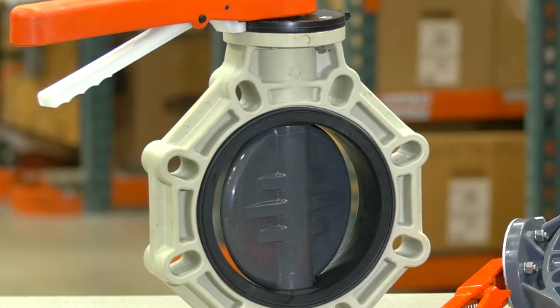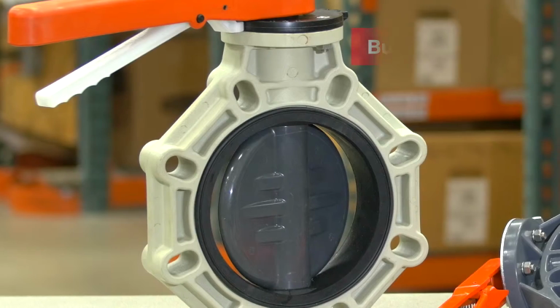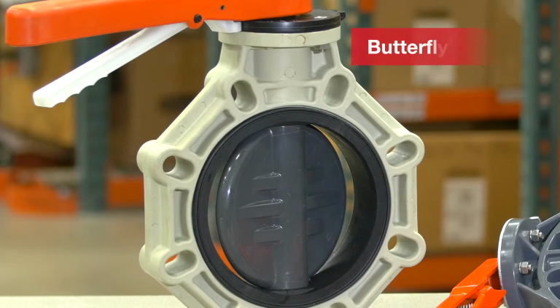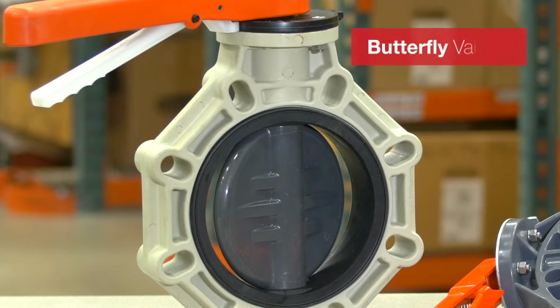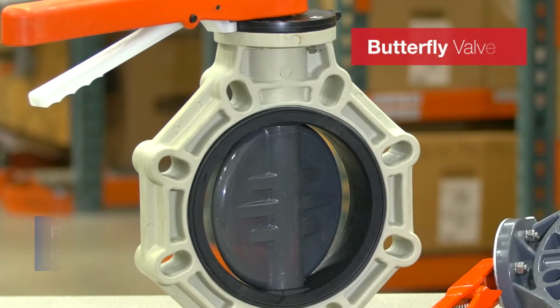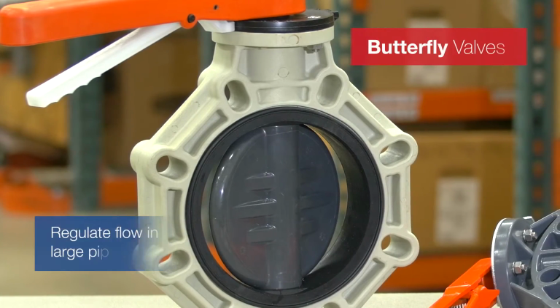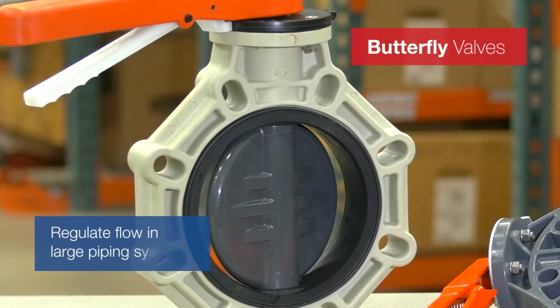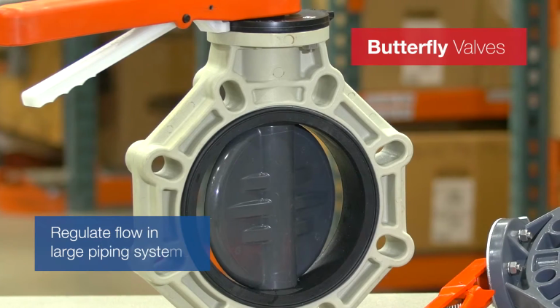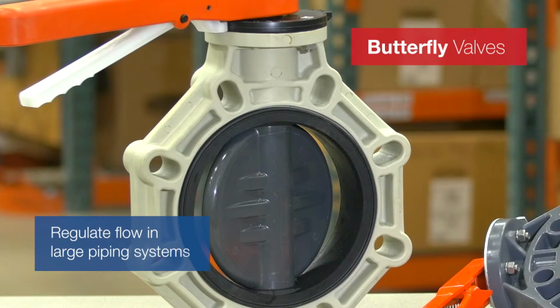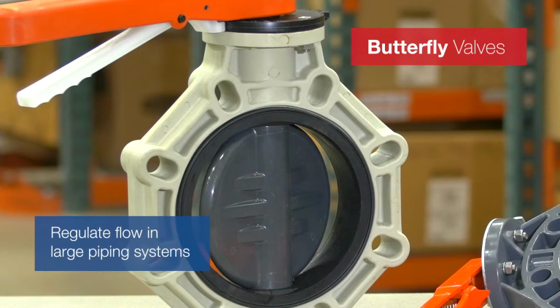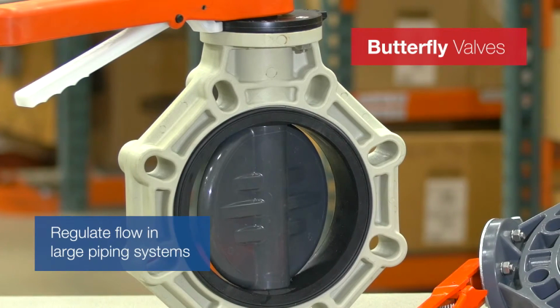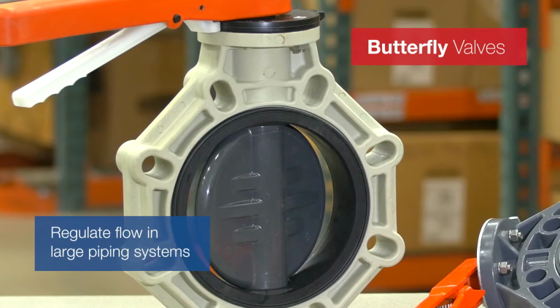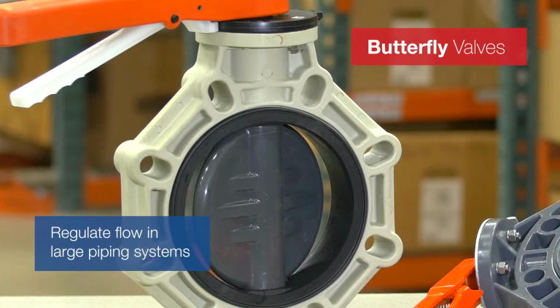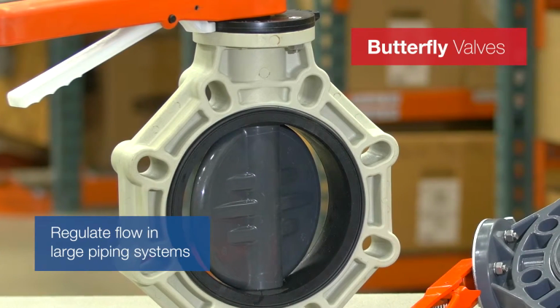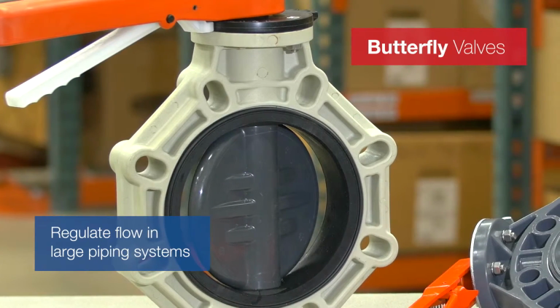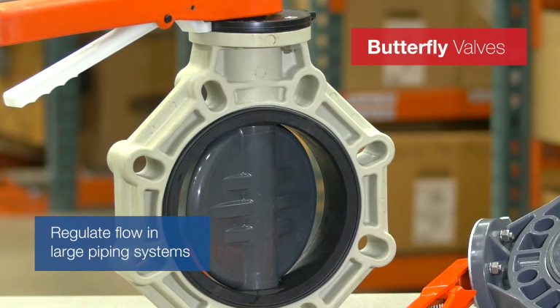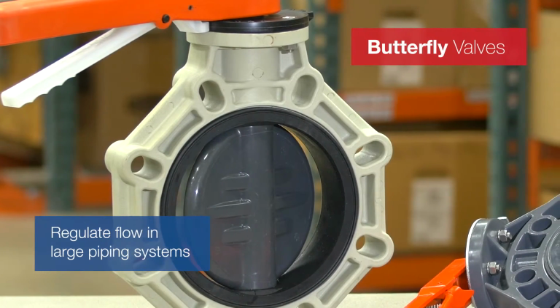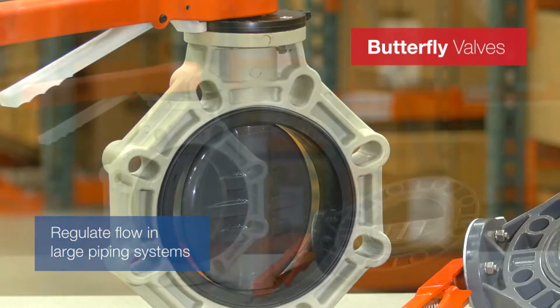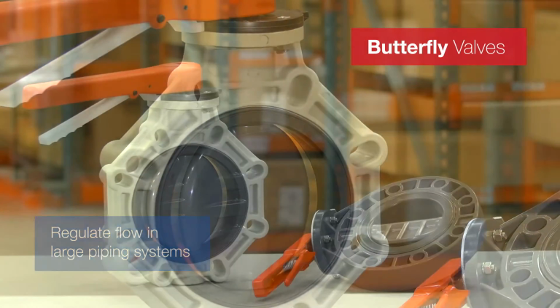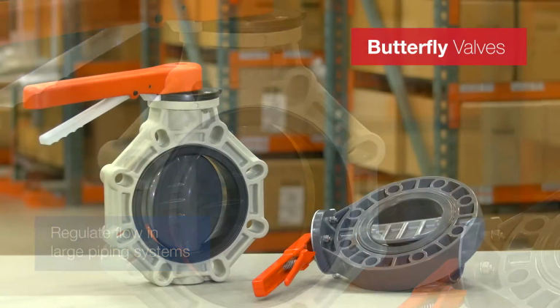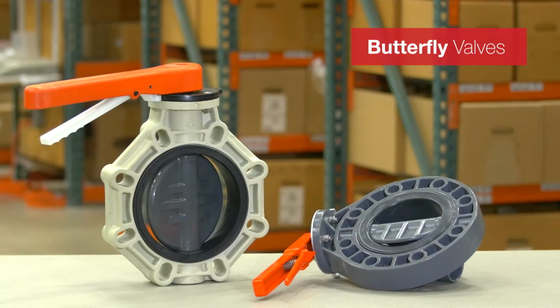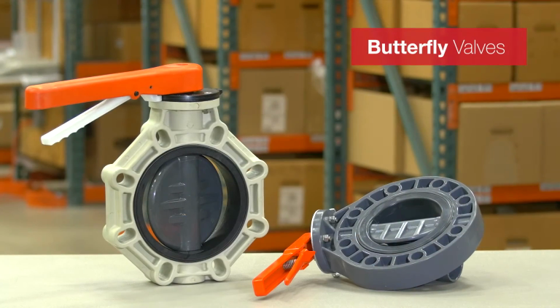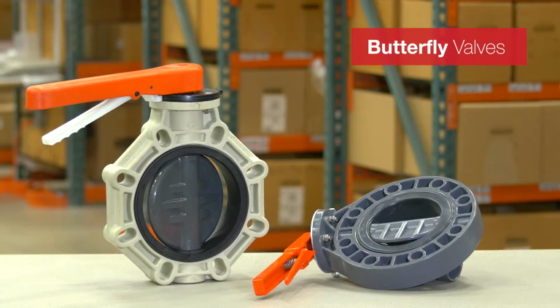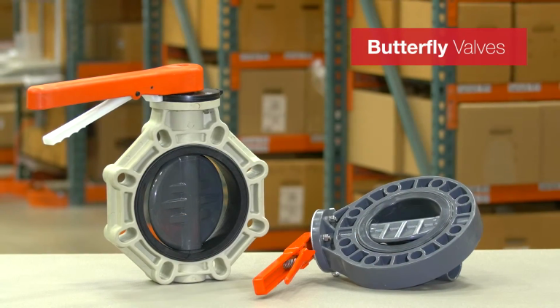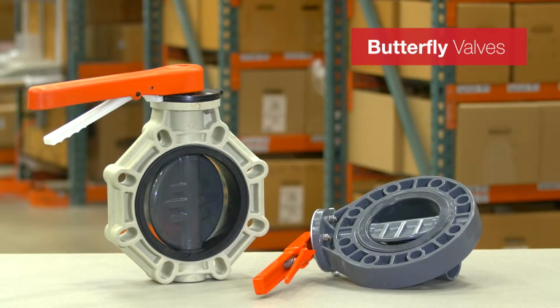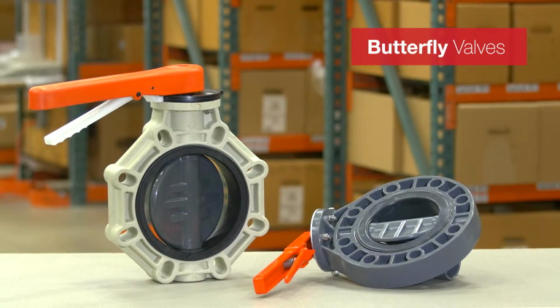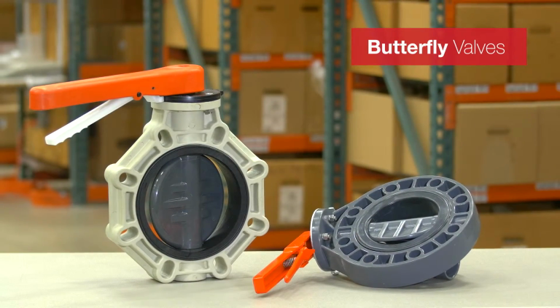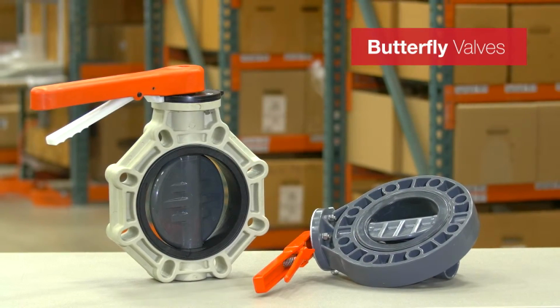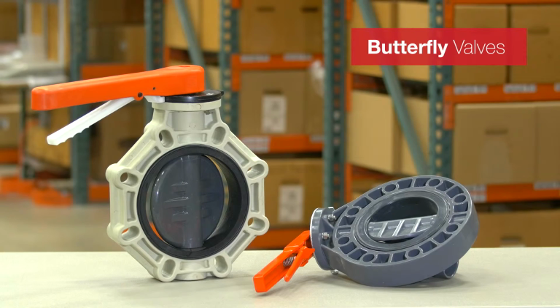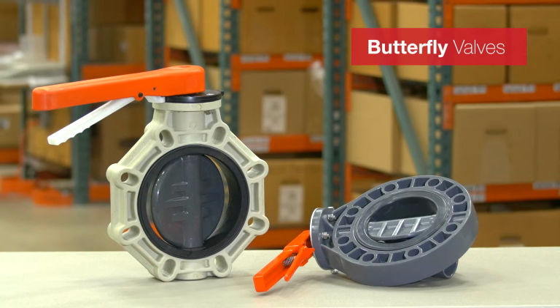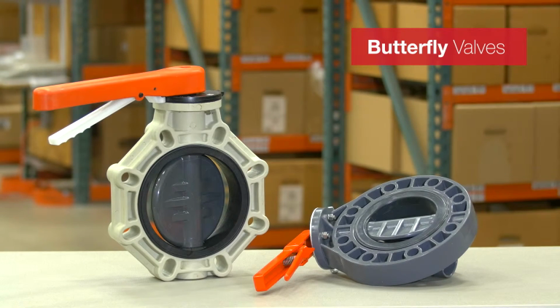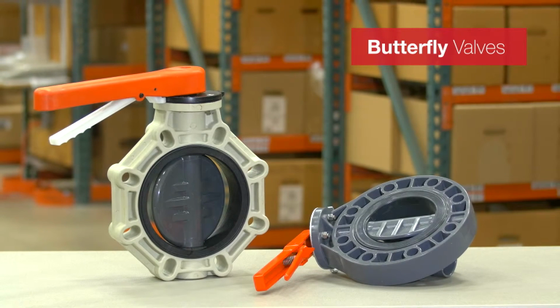Our butterfly valves are great for regulating flow in large piping systems. Some butterfly valves also come with throttling capabilities.